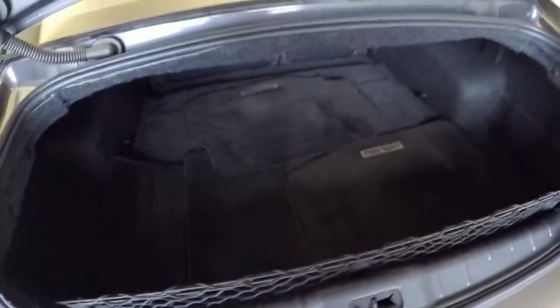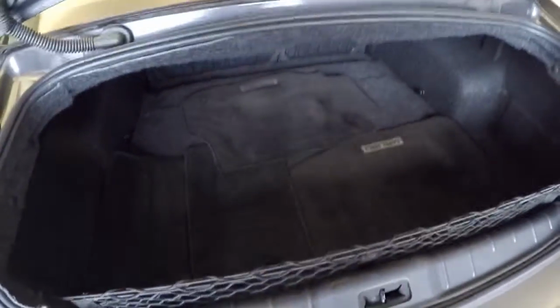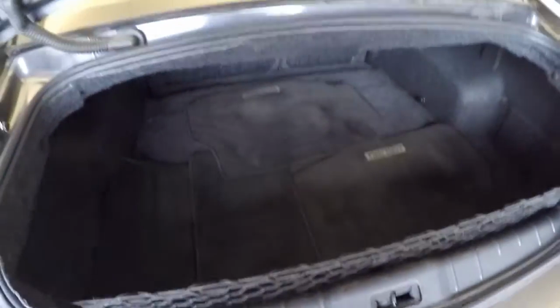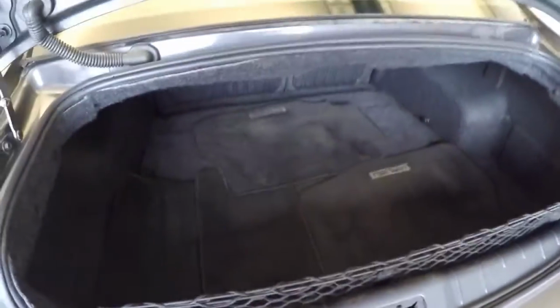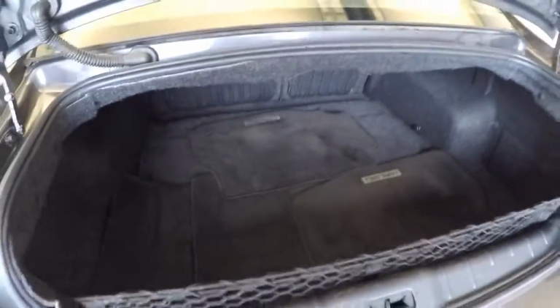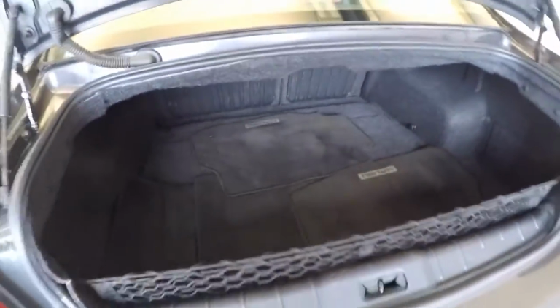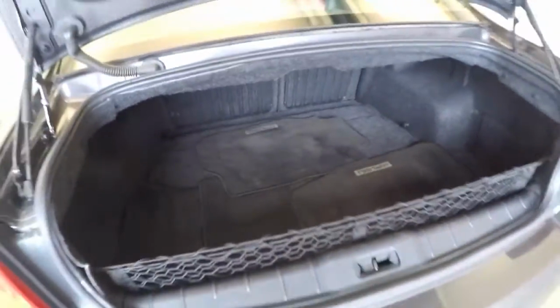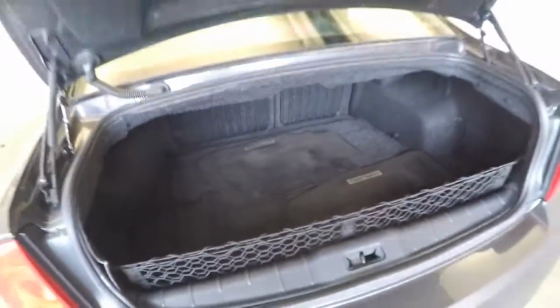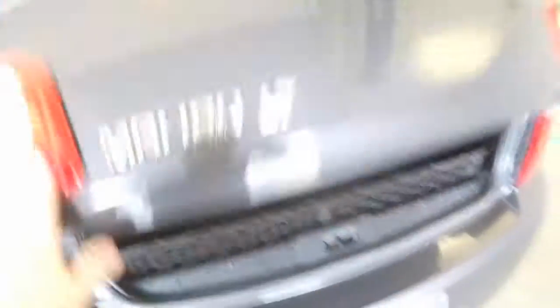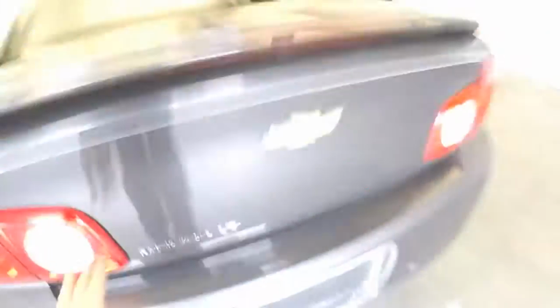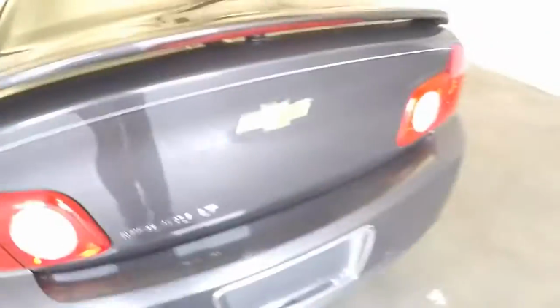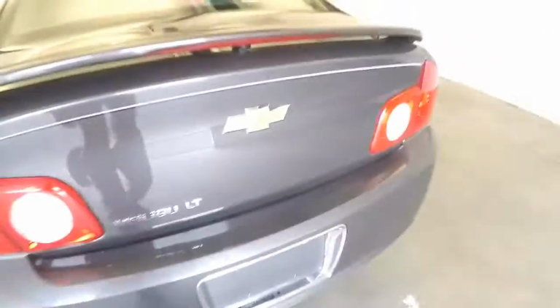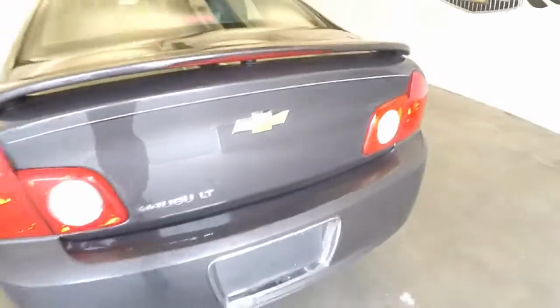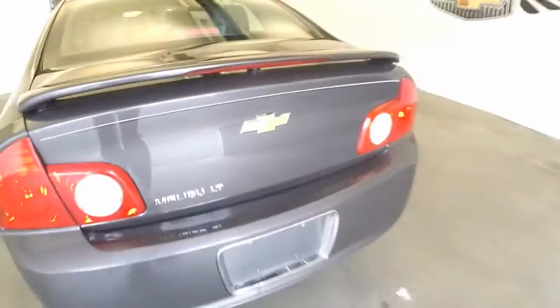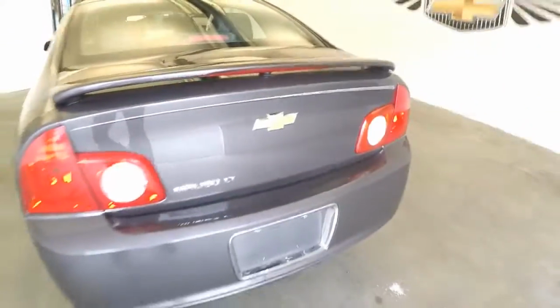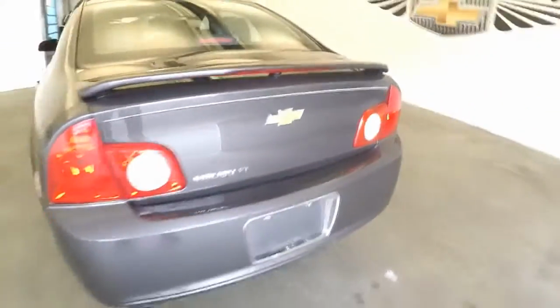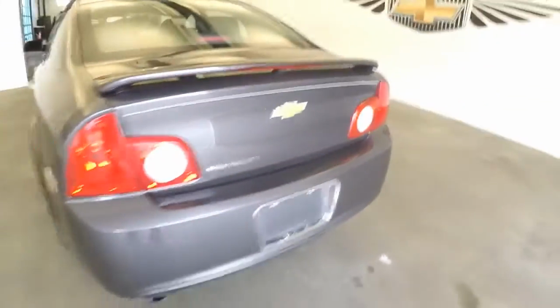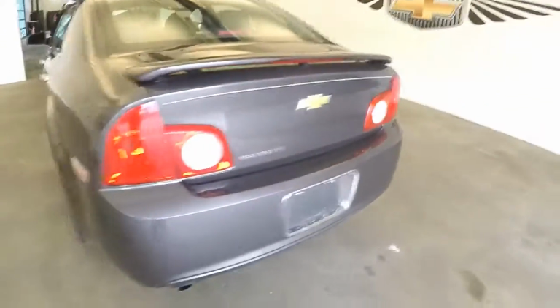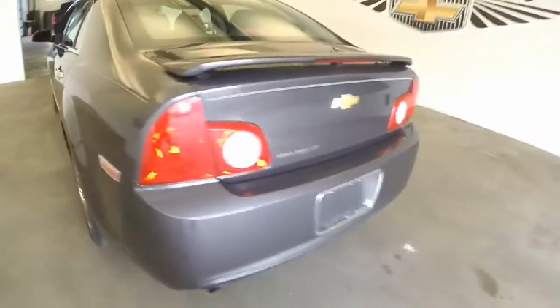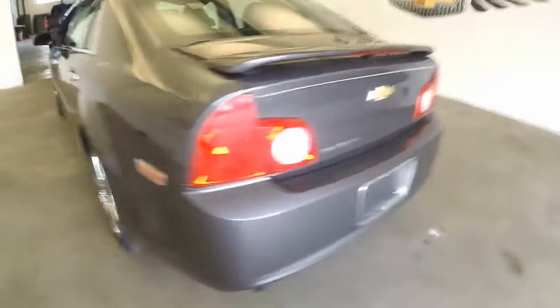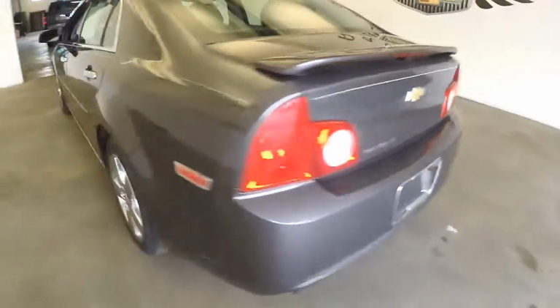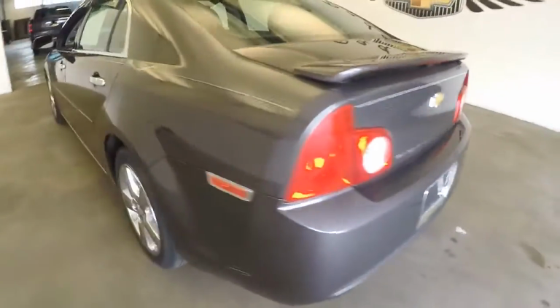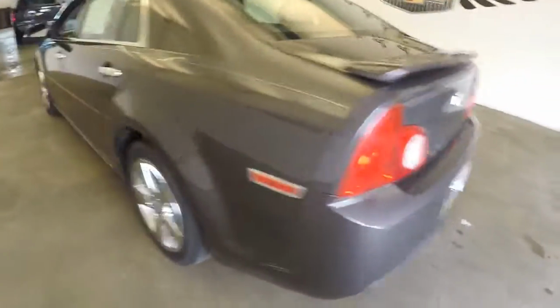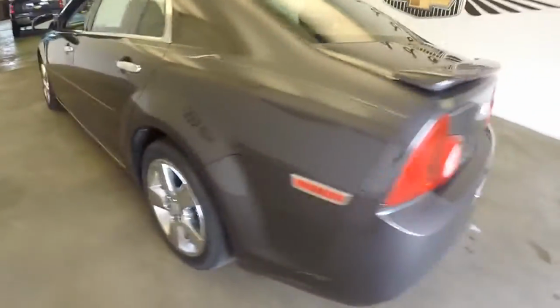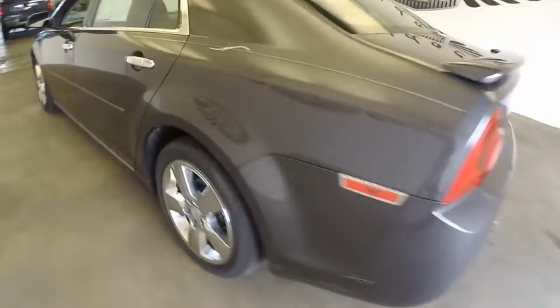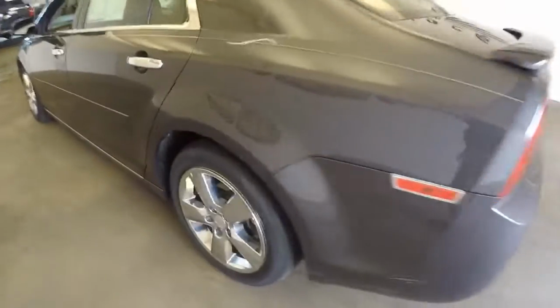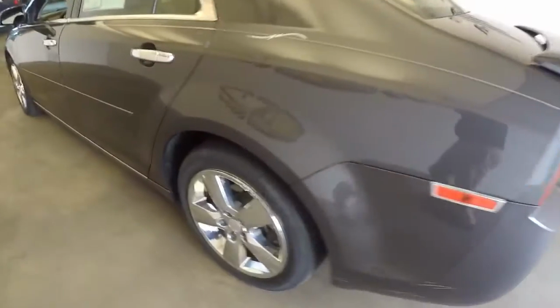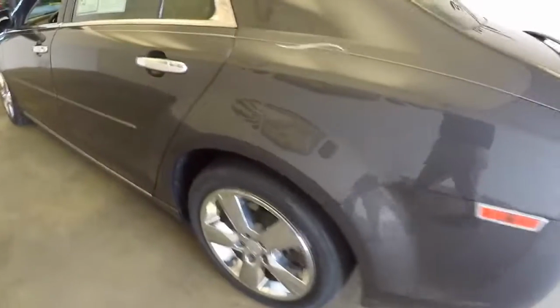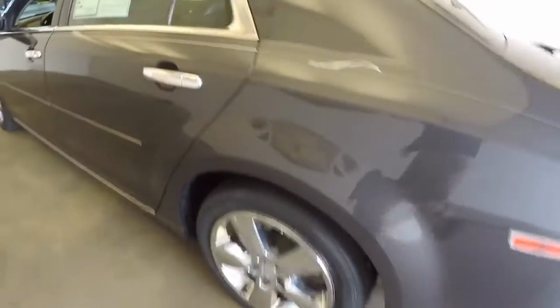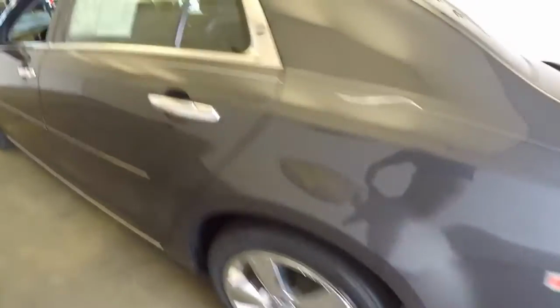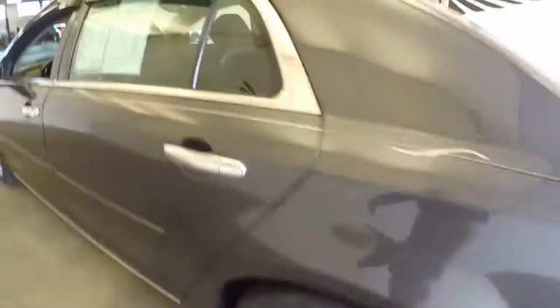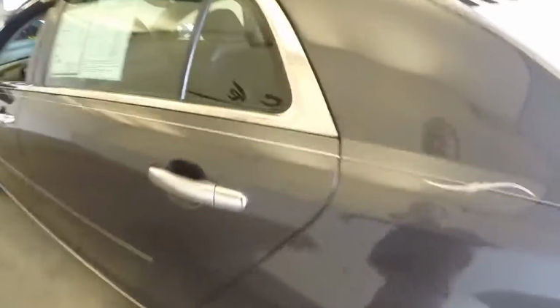Plenty of trunk space, nice and clean. Spoiler on the back, aluminum alloy wheels.